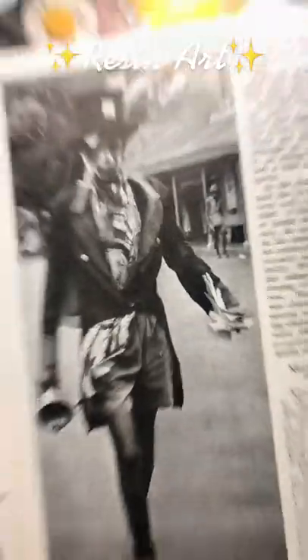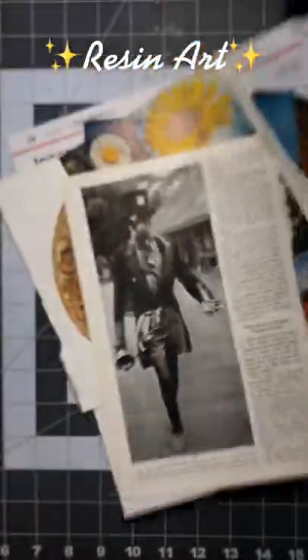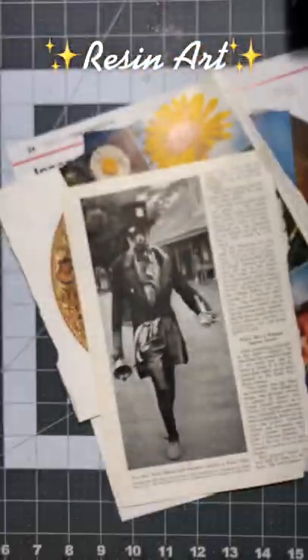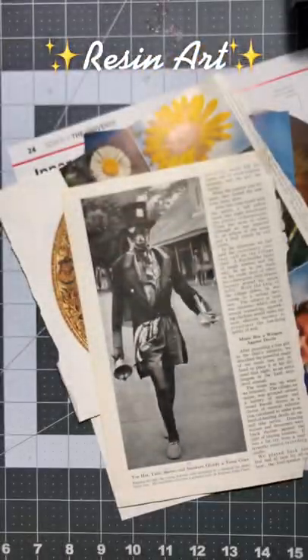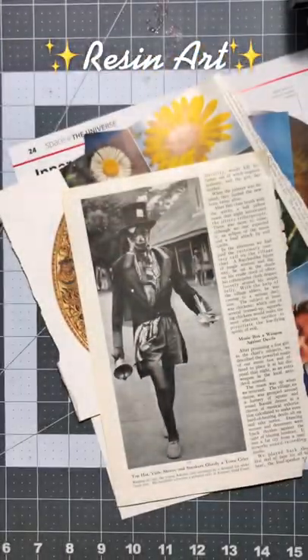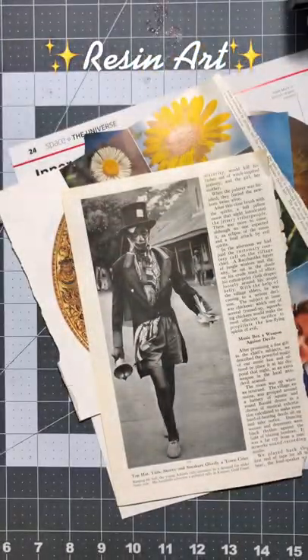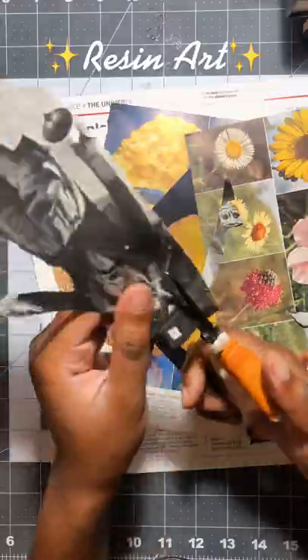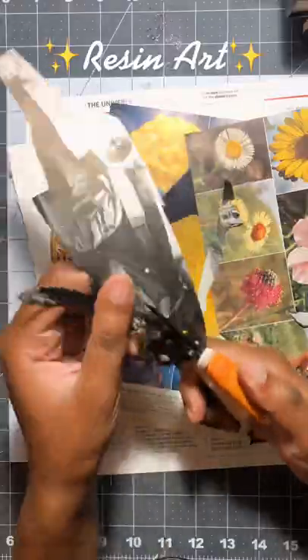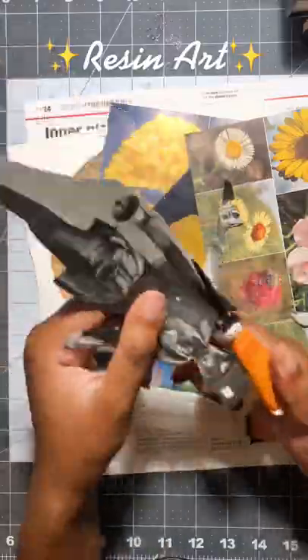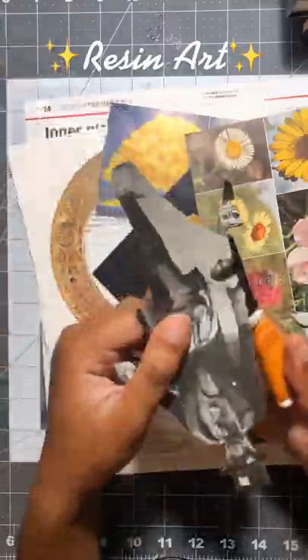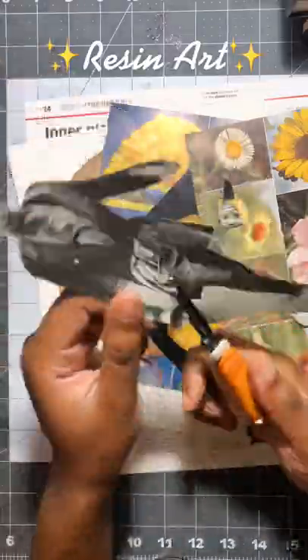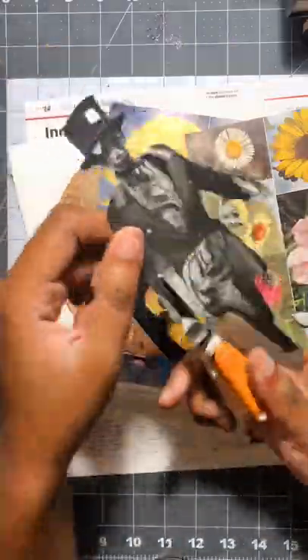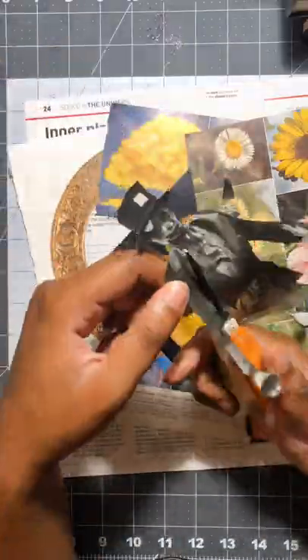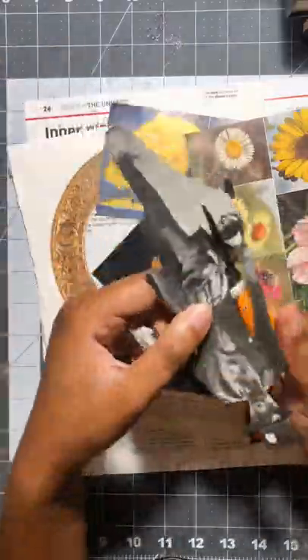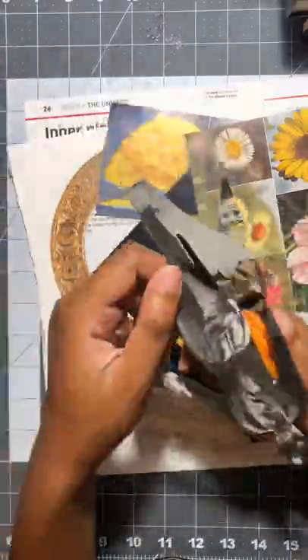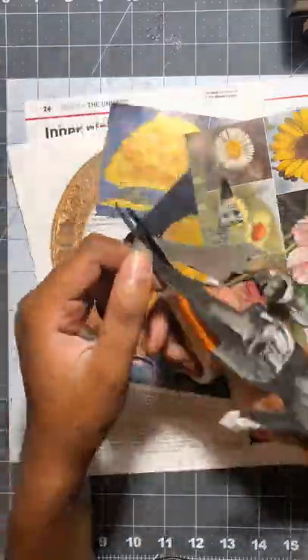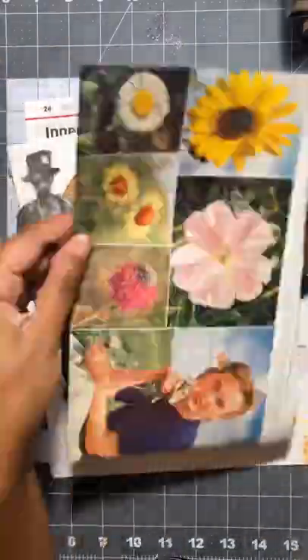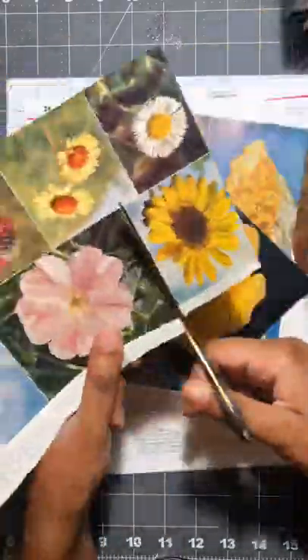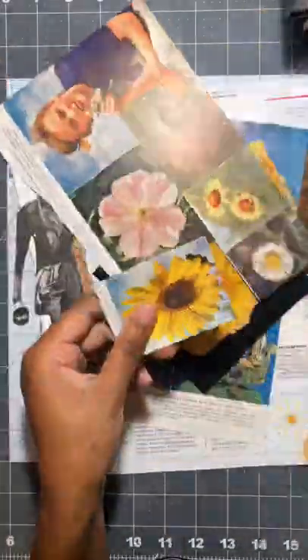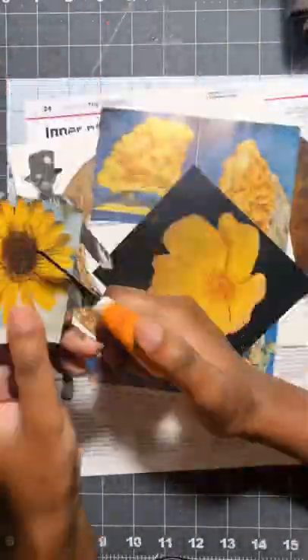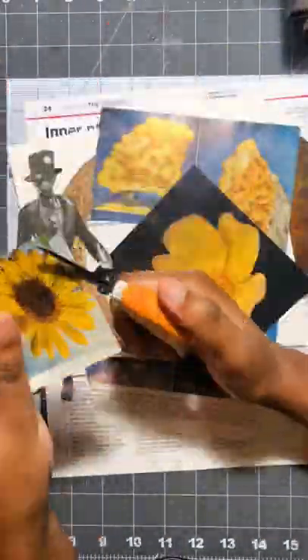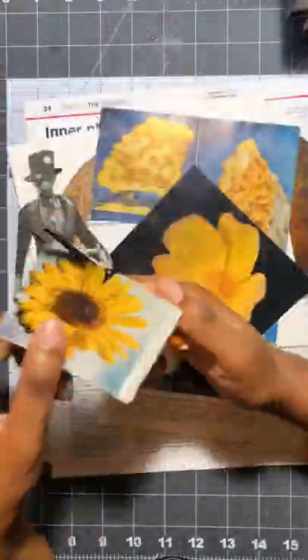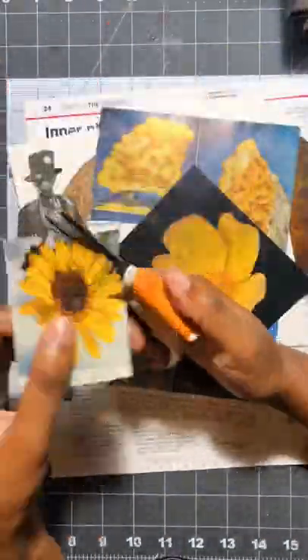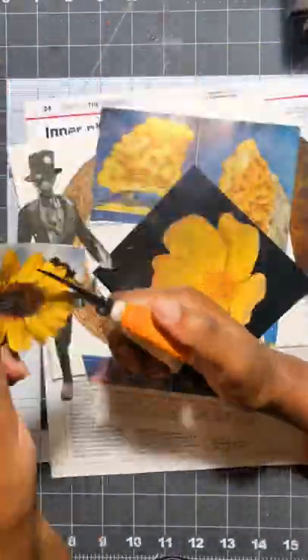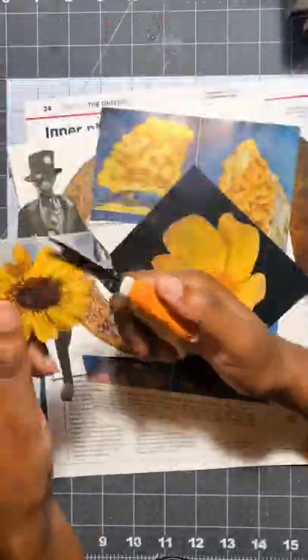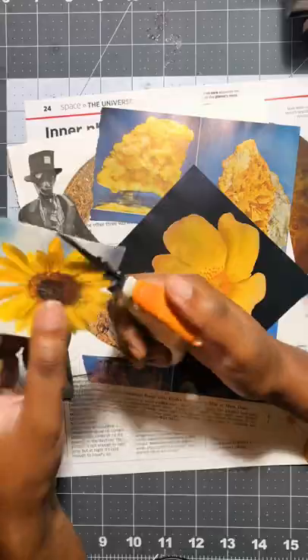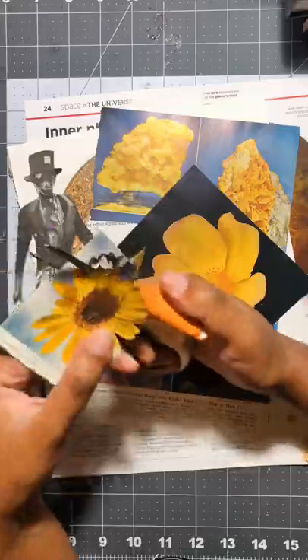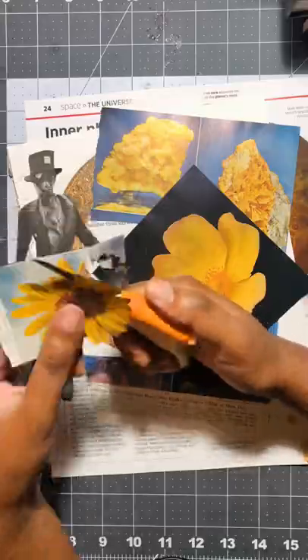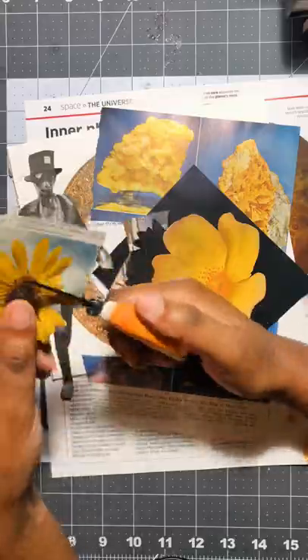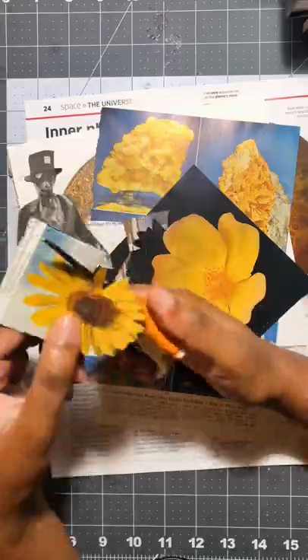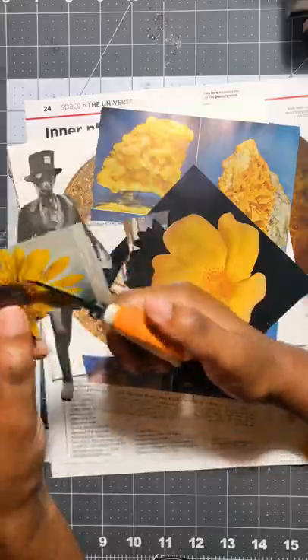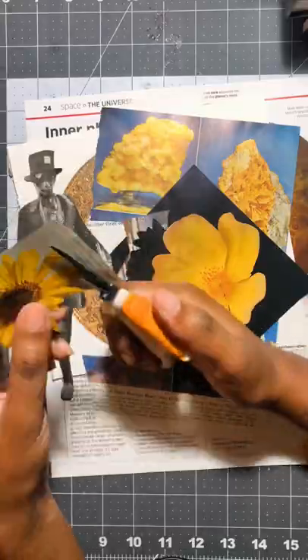Hey everyone. I am doing a summer collage challenge. The prompt for this week was sunflower.